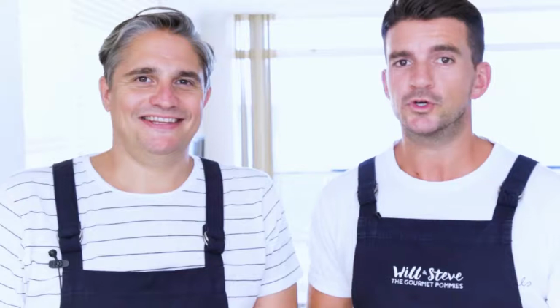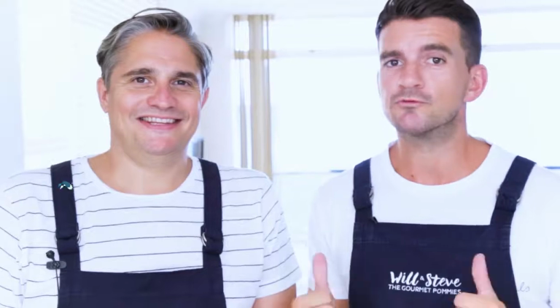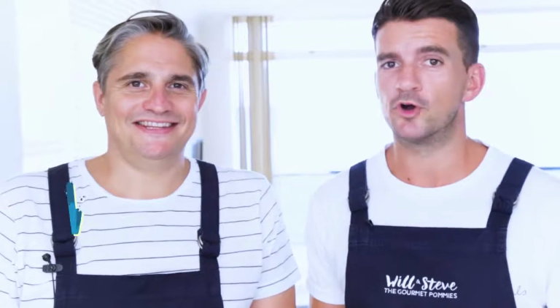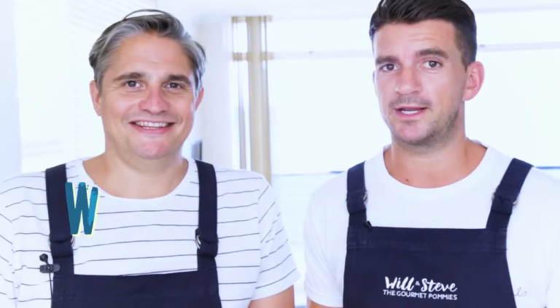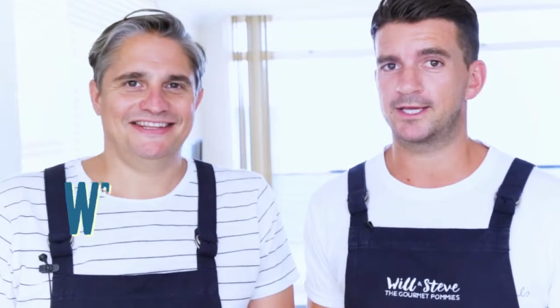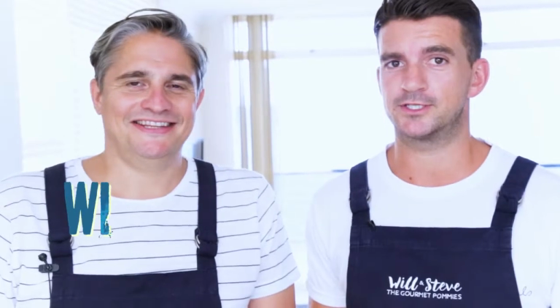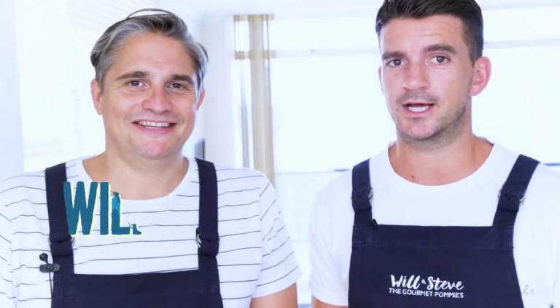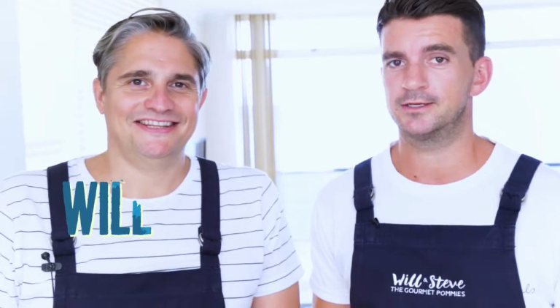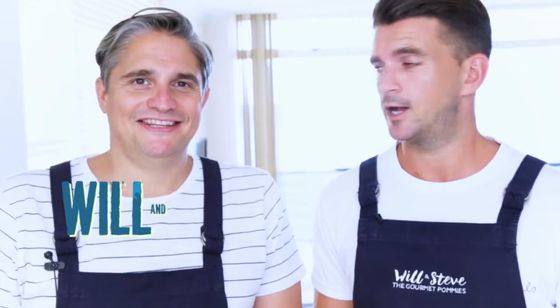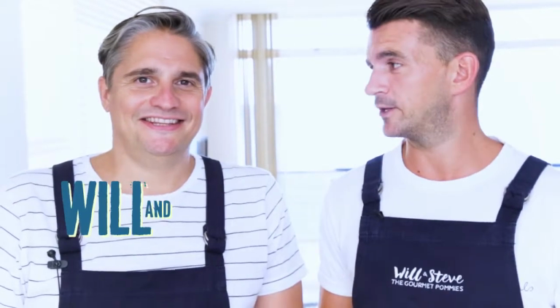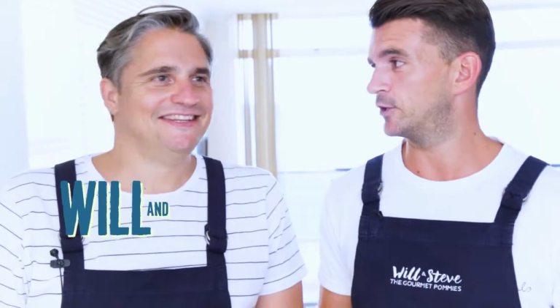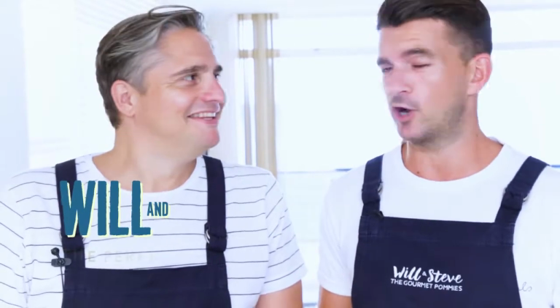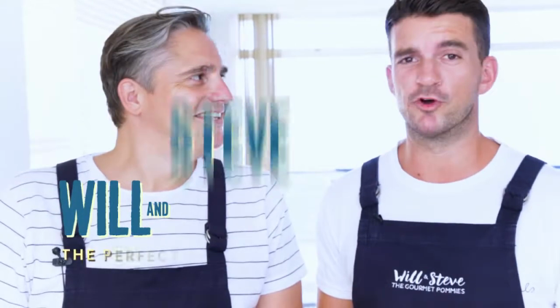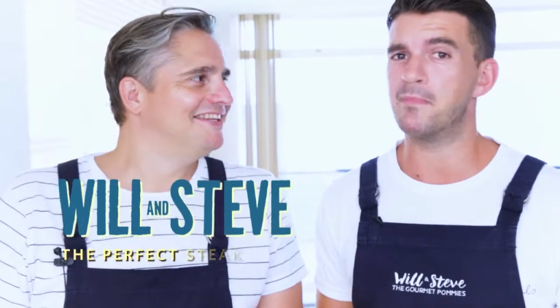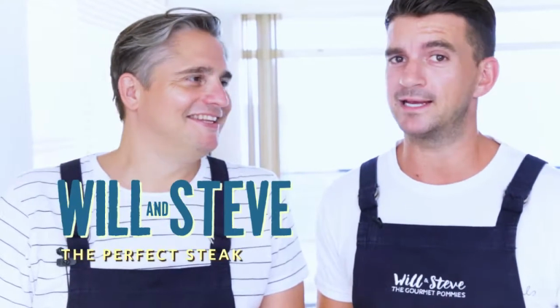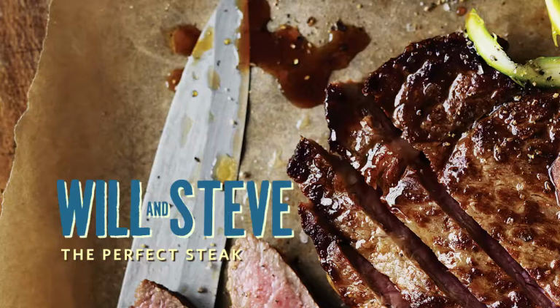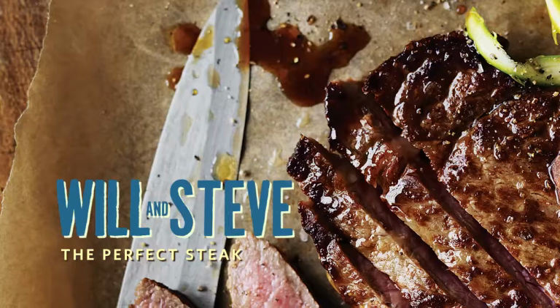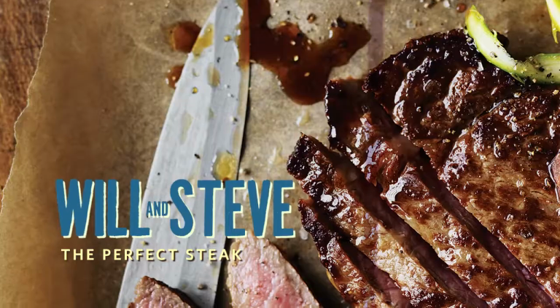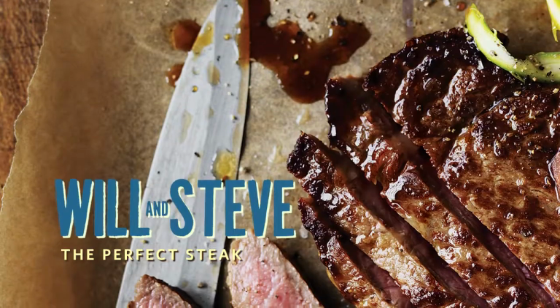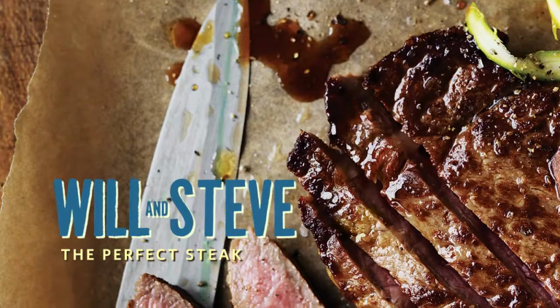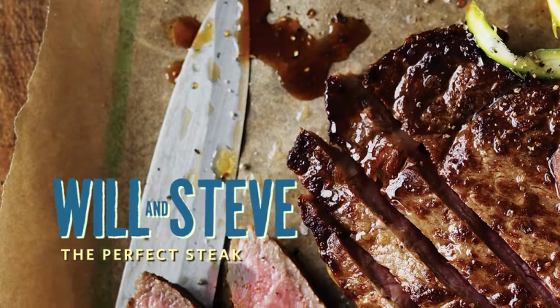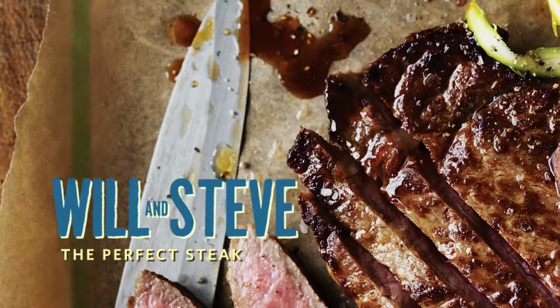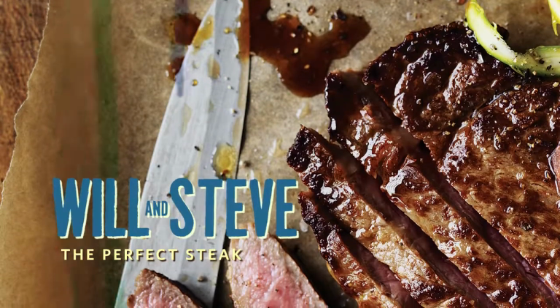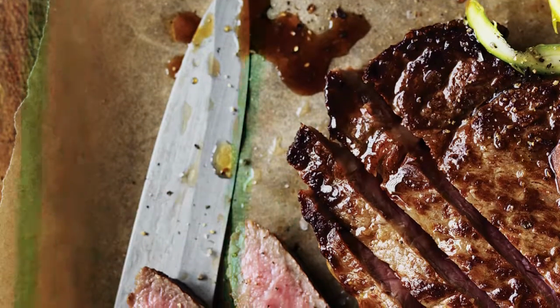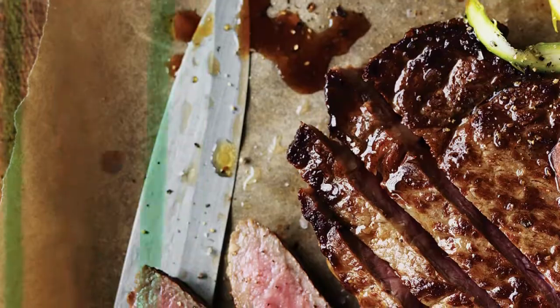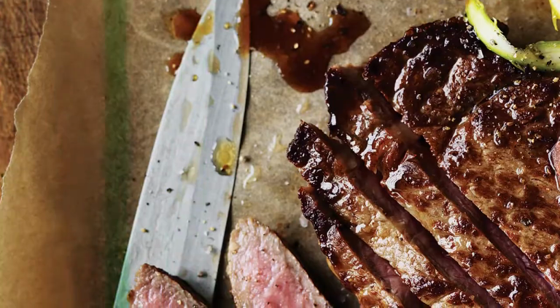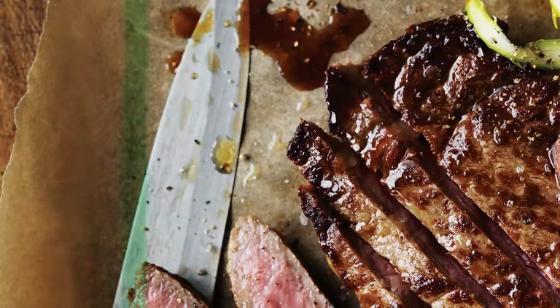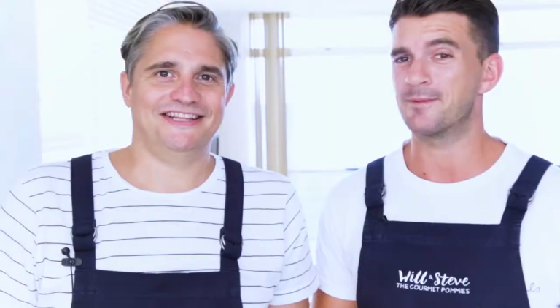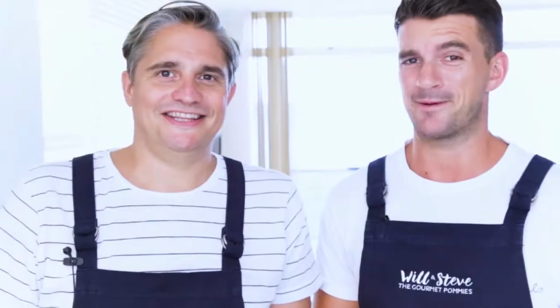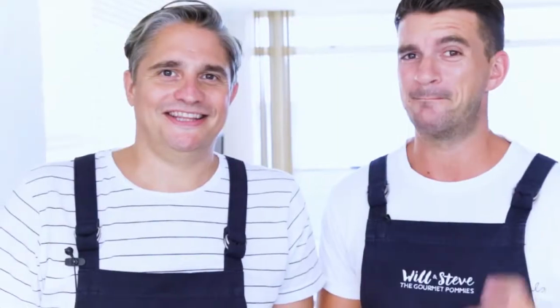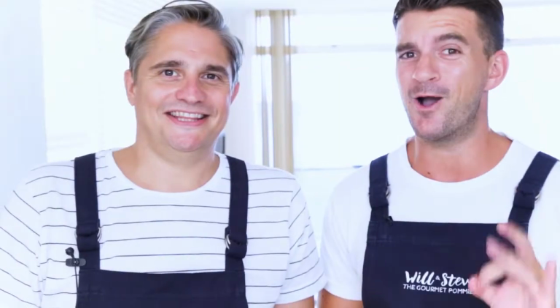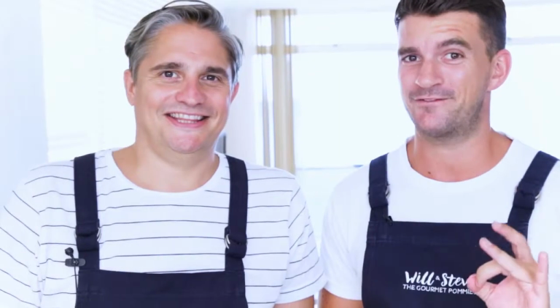We've got some real men in the kitchen today and we're going to cook a real manly dish. That is the perfect steak — I mean, perfect.